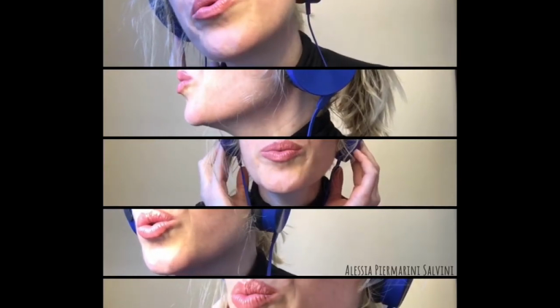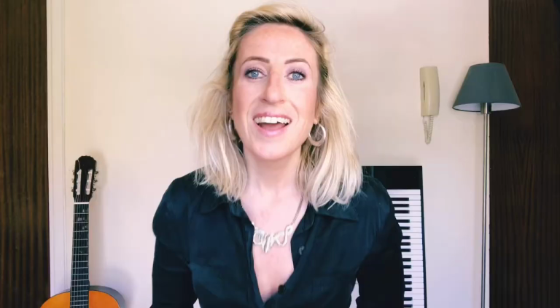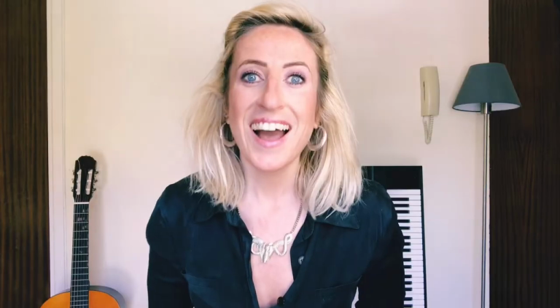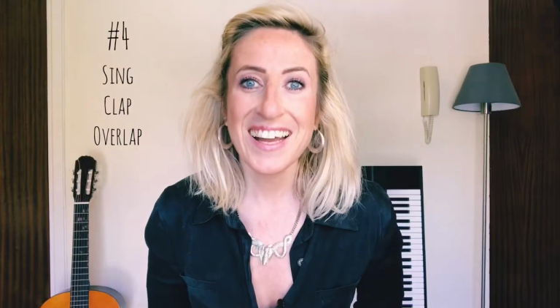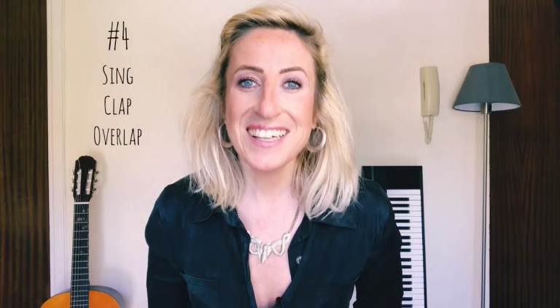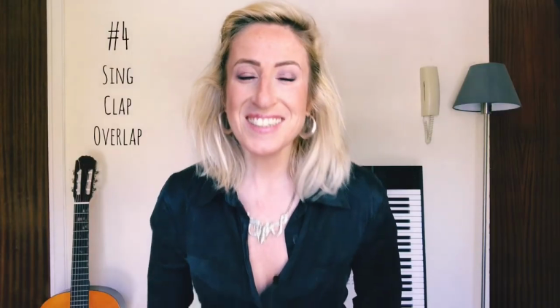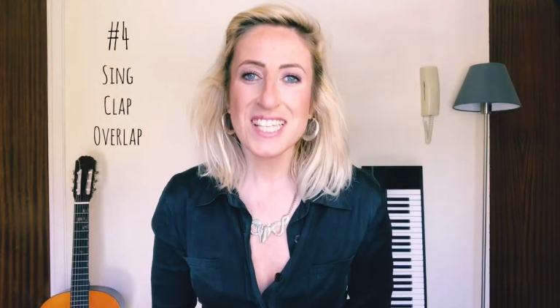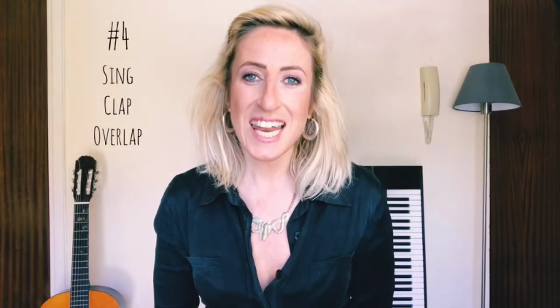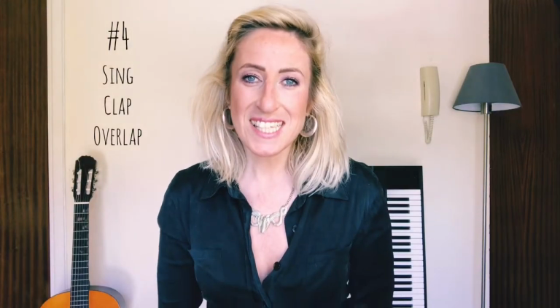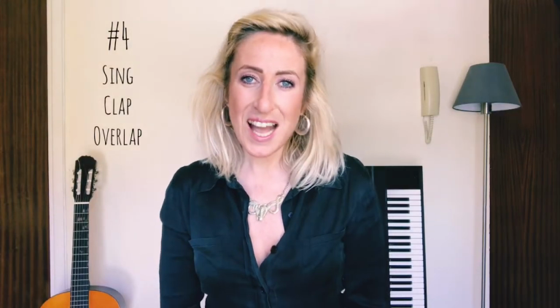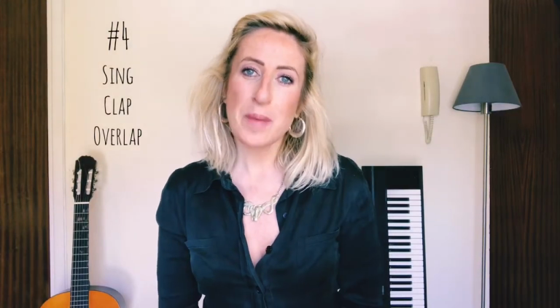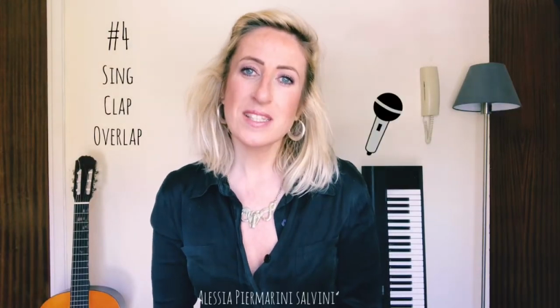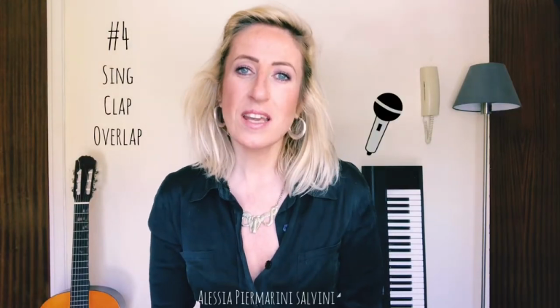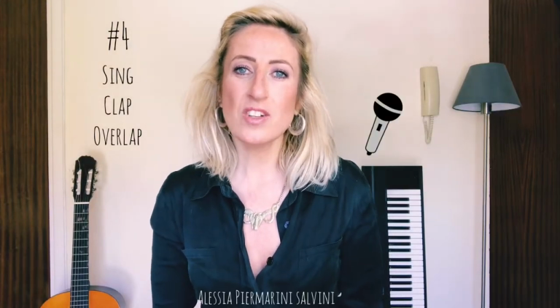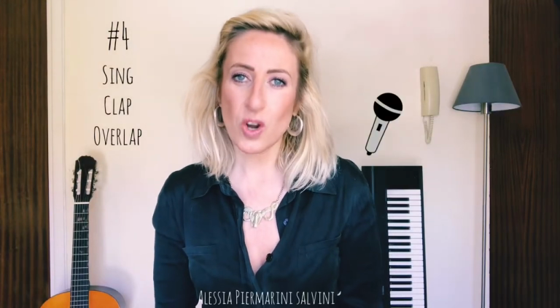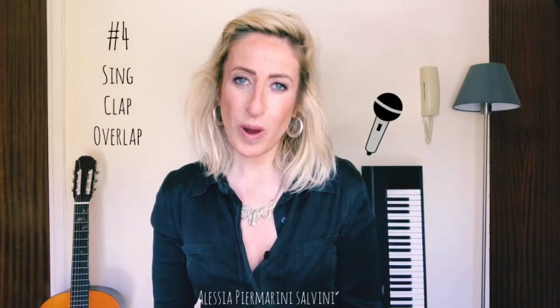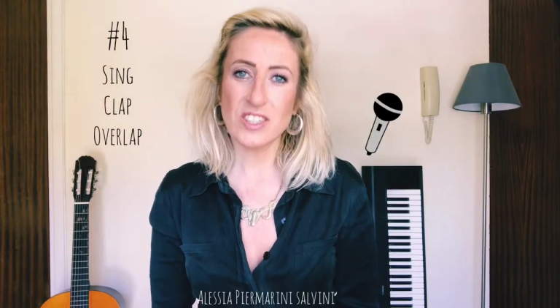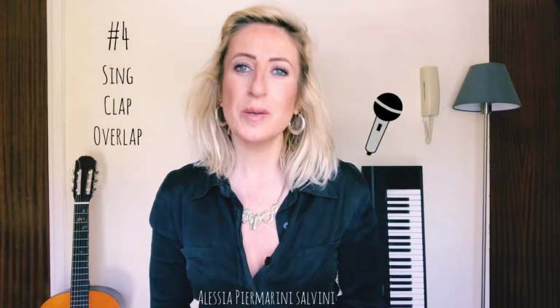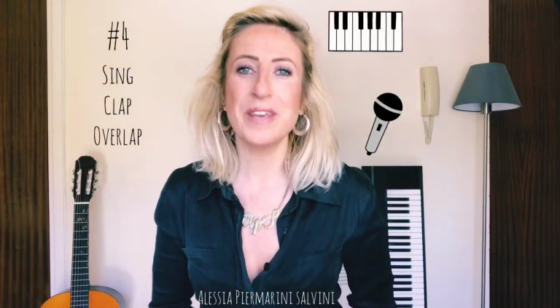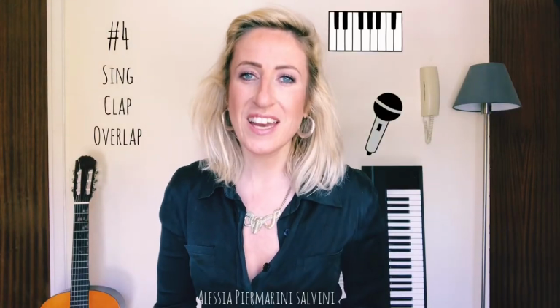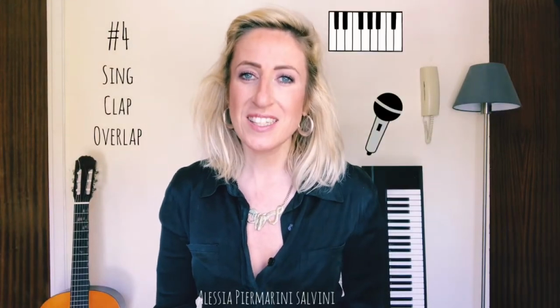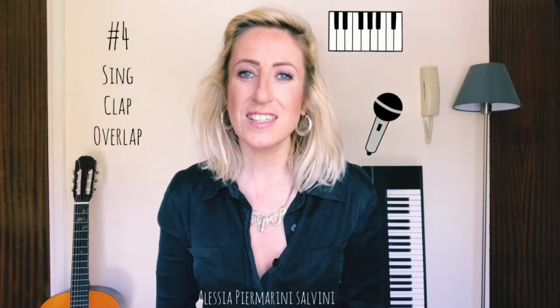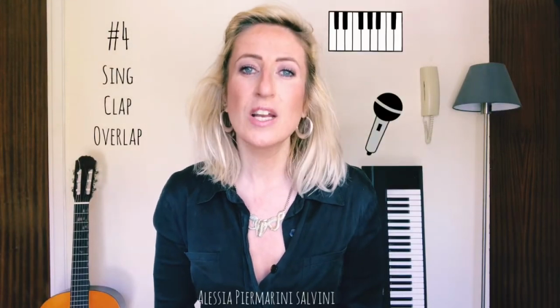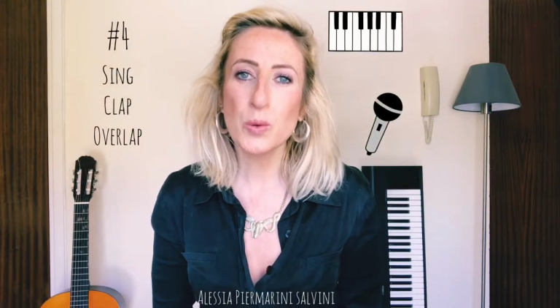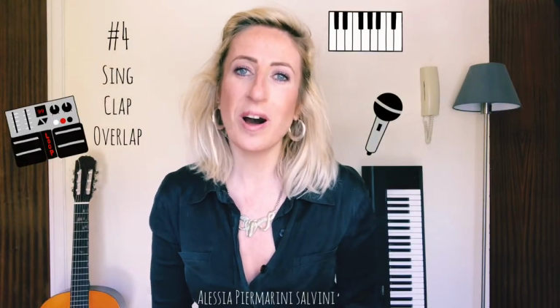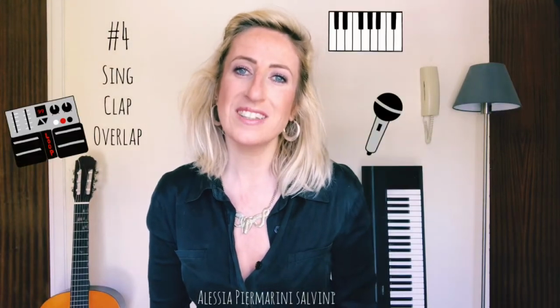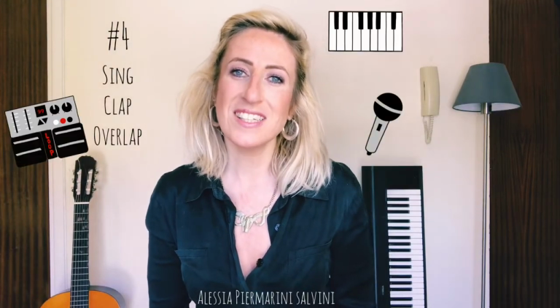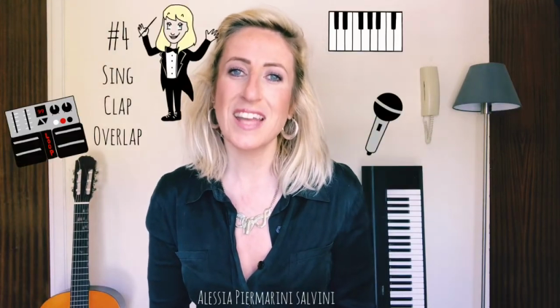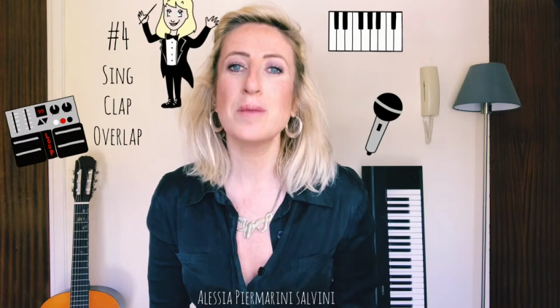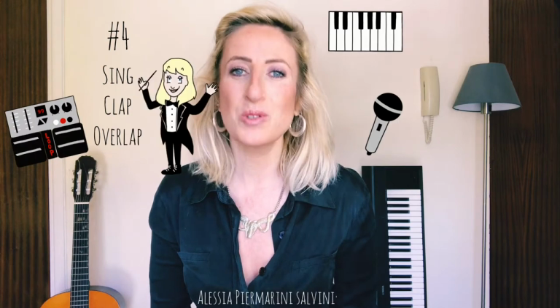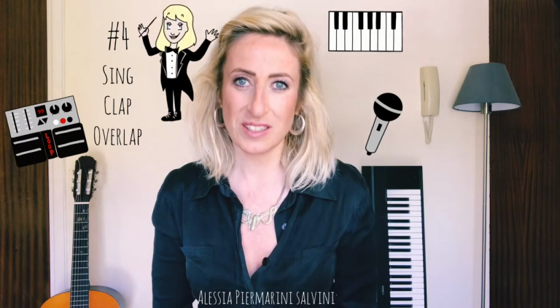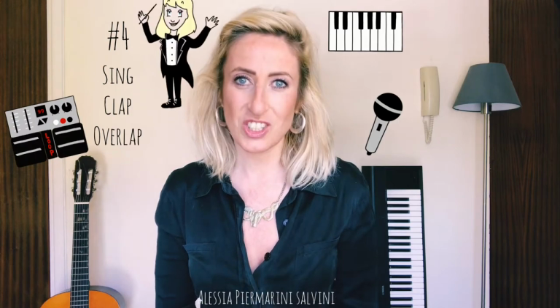Hi guys, this is Alessia. I'm a singer-songwriter, pianist, loop artist and music teacher.